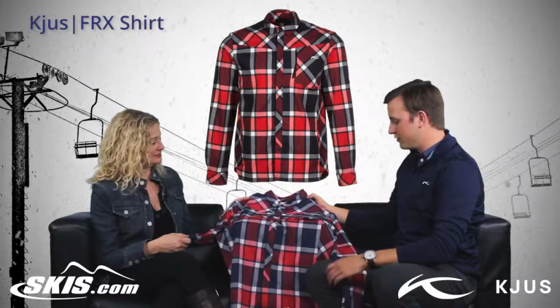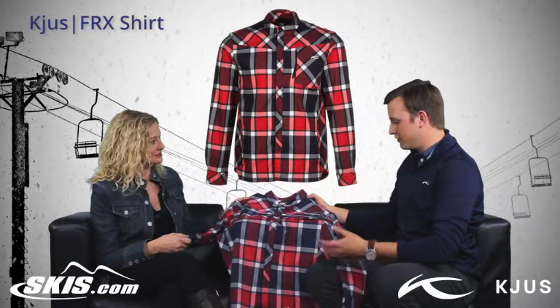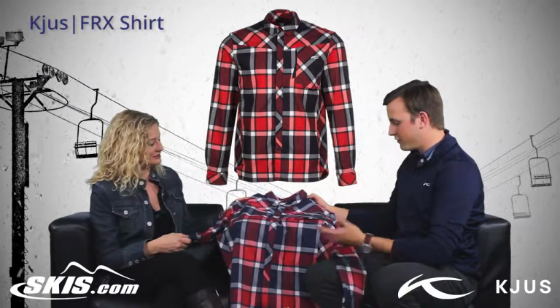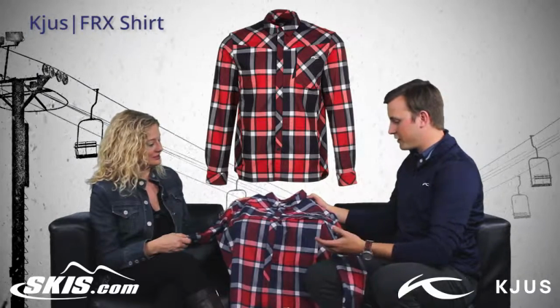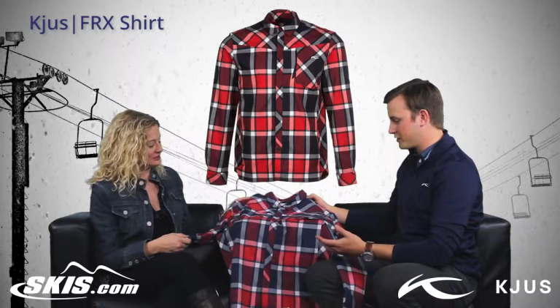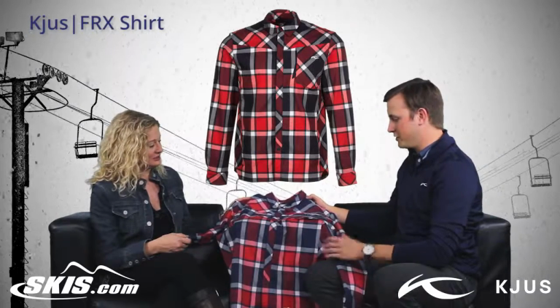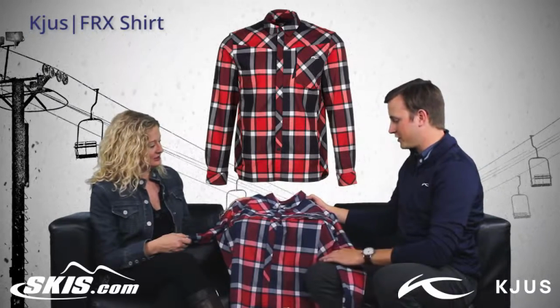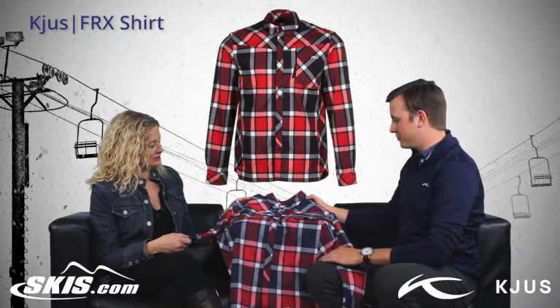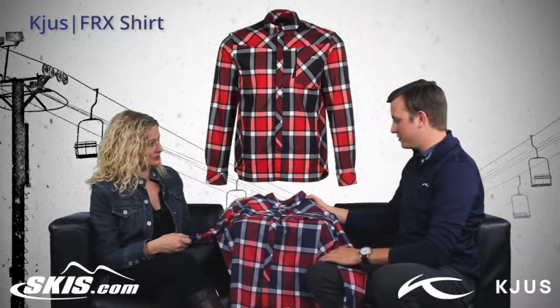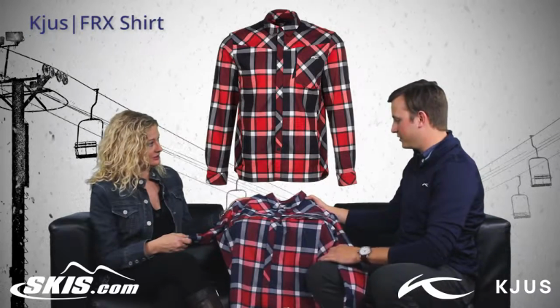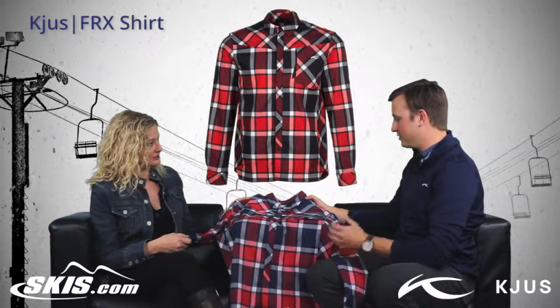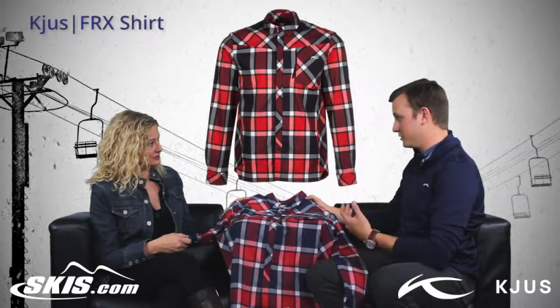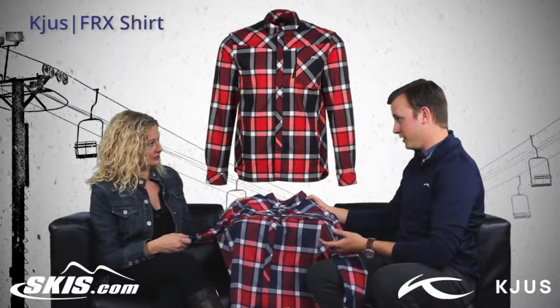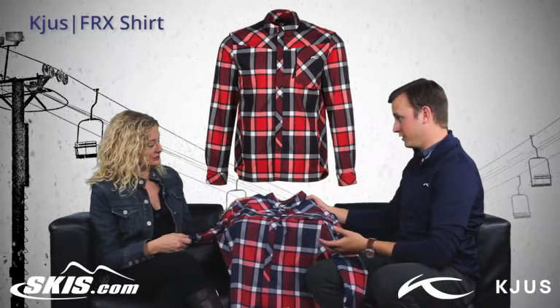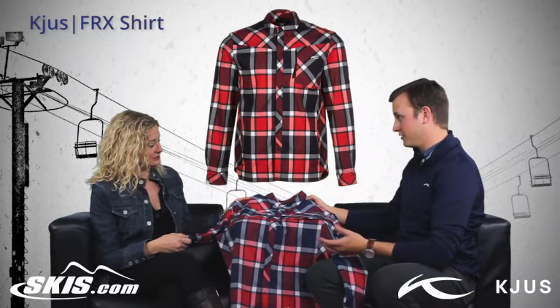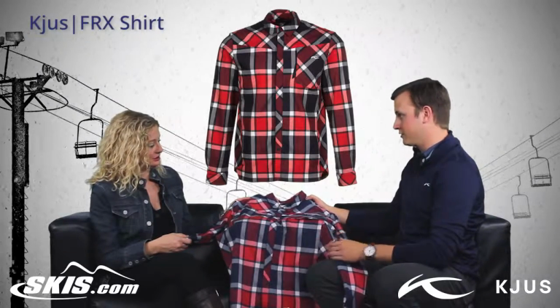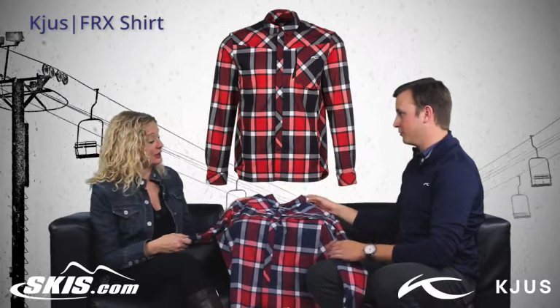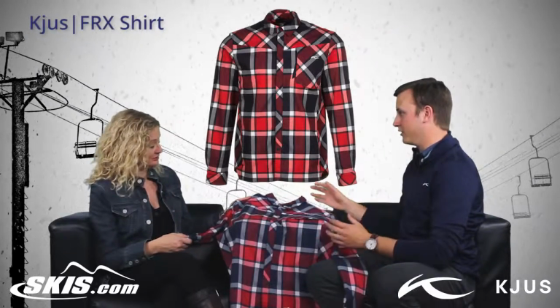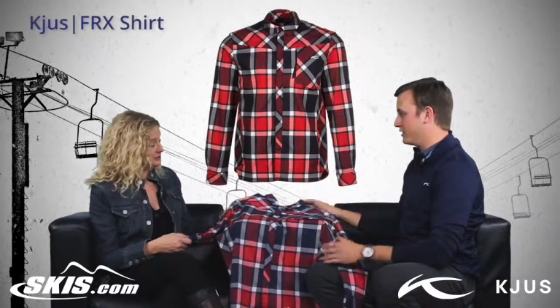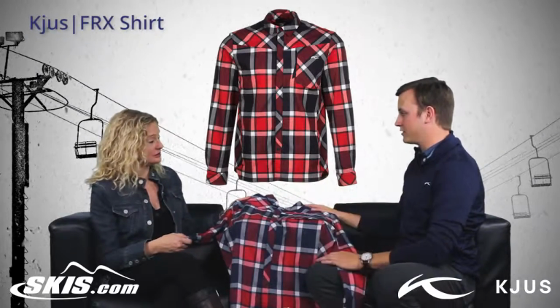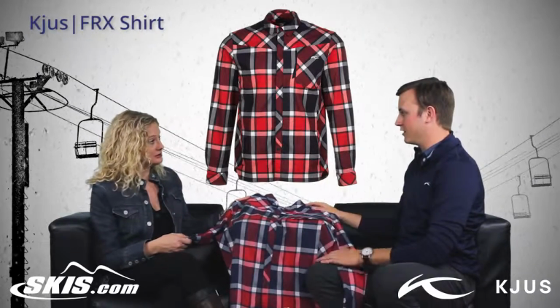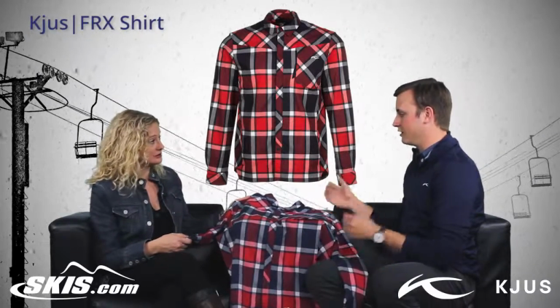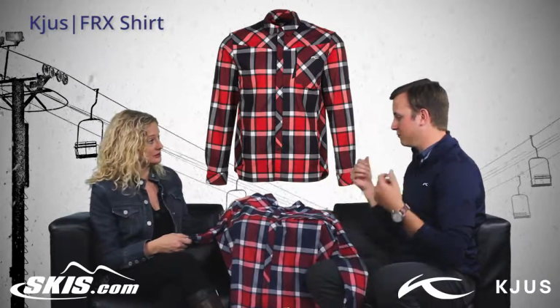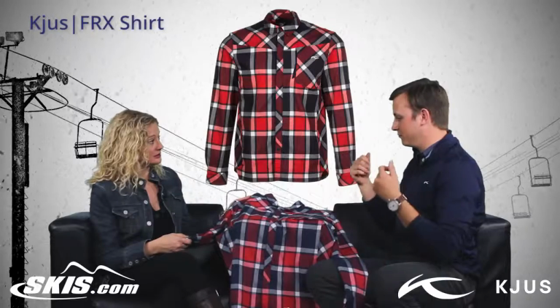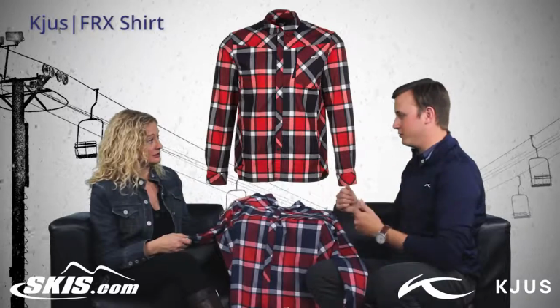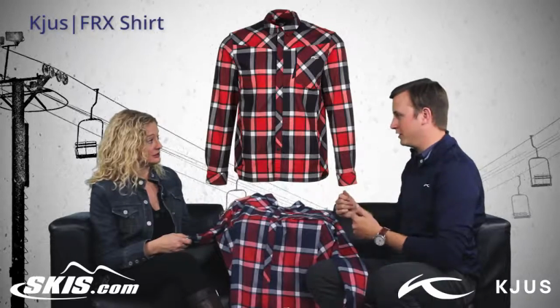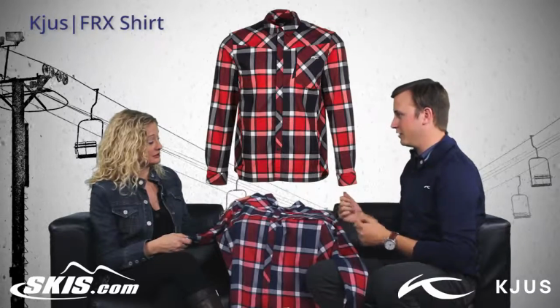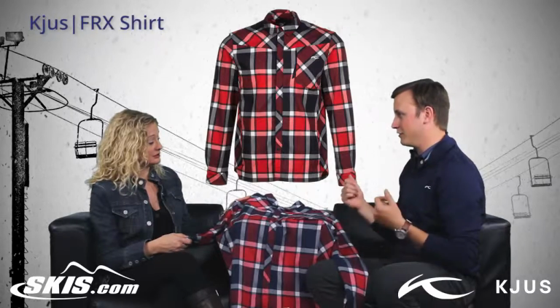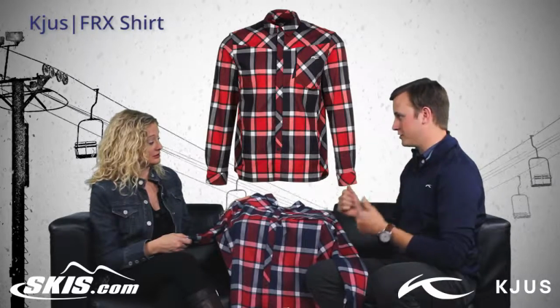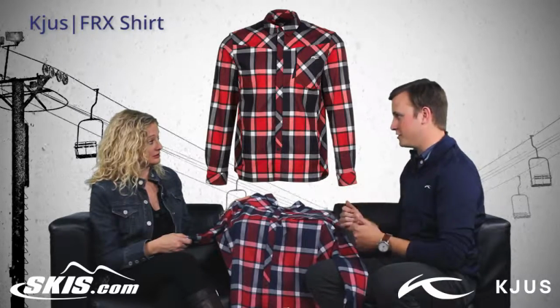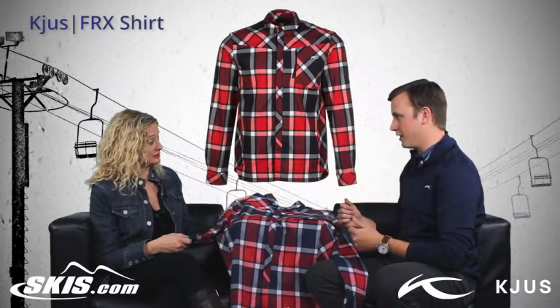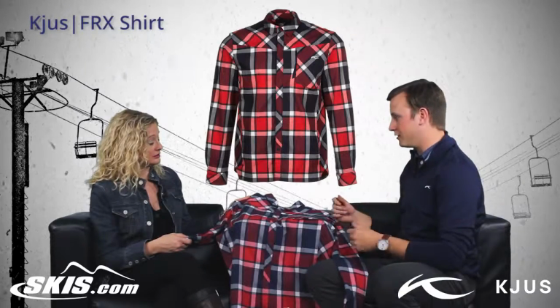So the FRX shirt is actually meant to be used as a base layer. So you can wear this and then a mid layer and then your ski jacket.